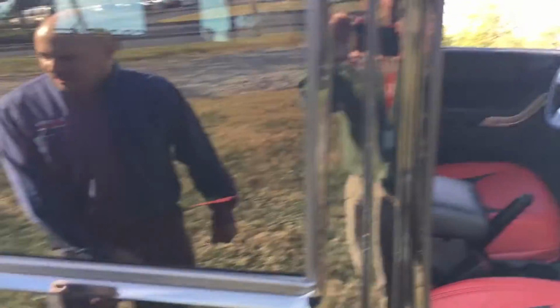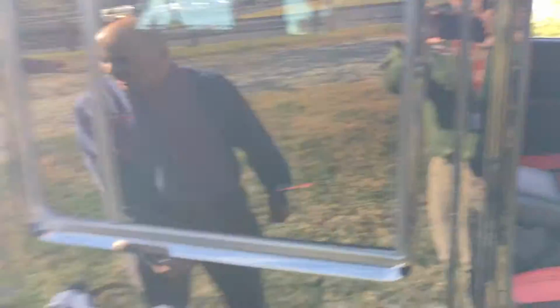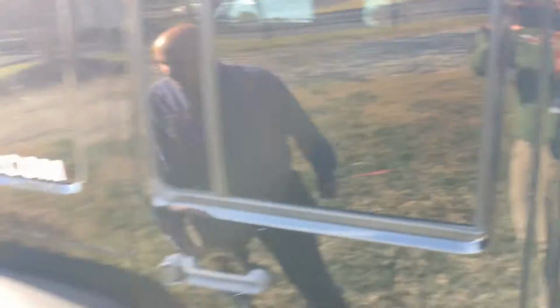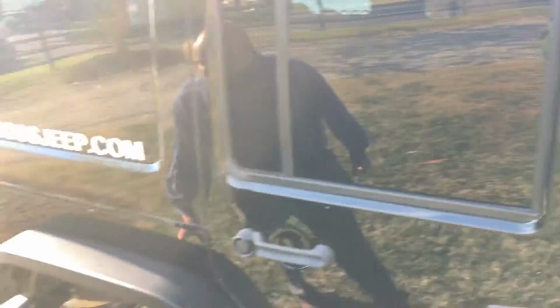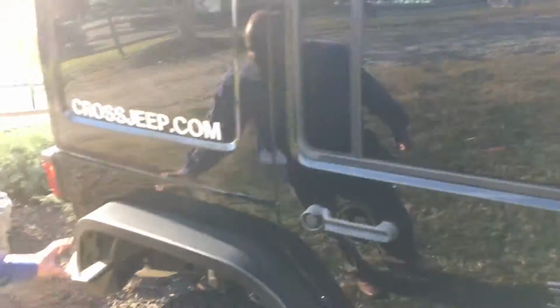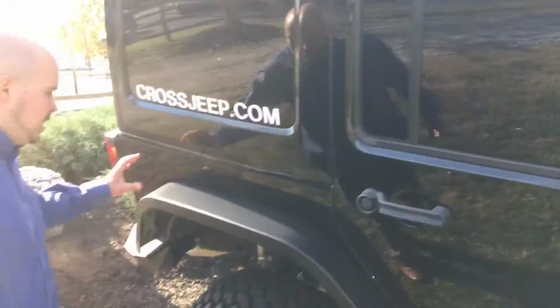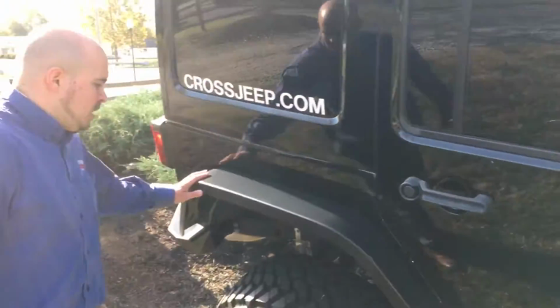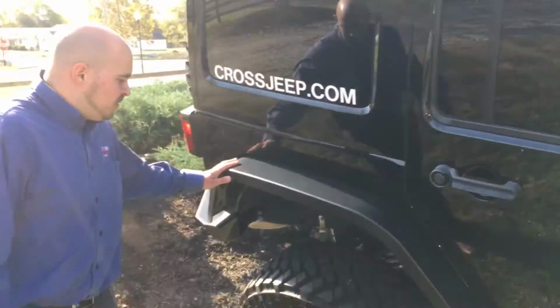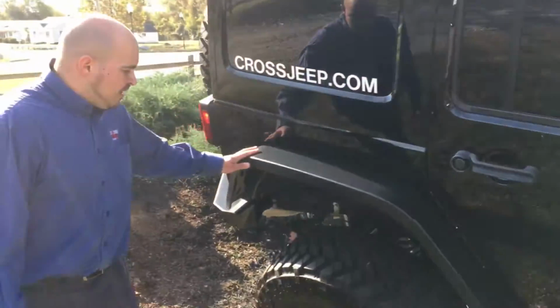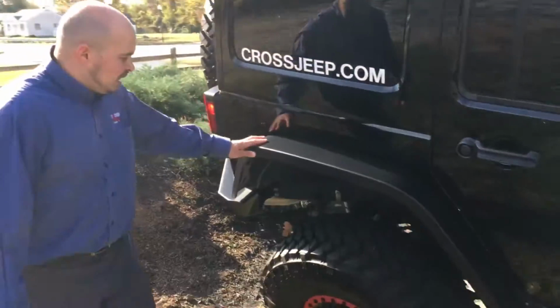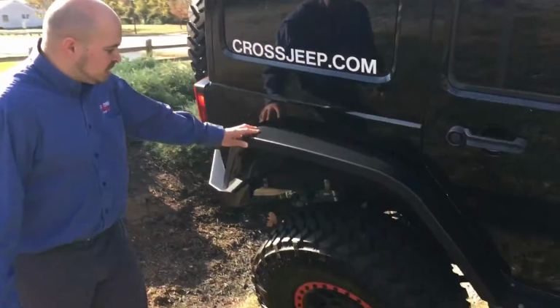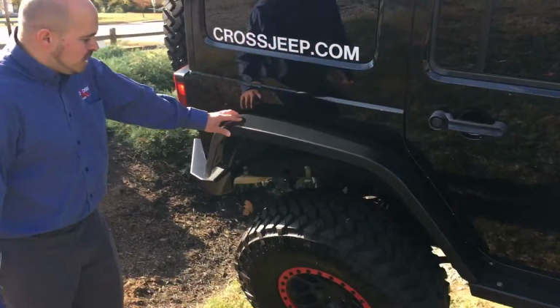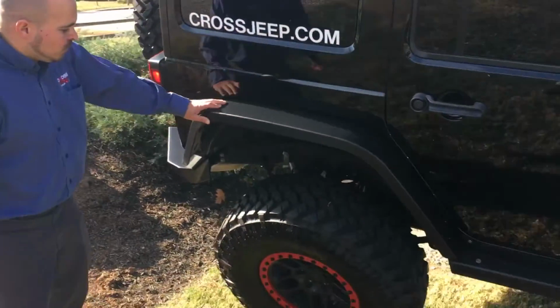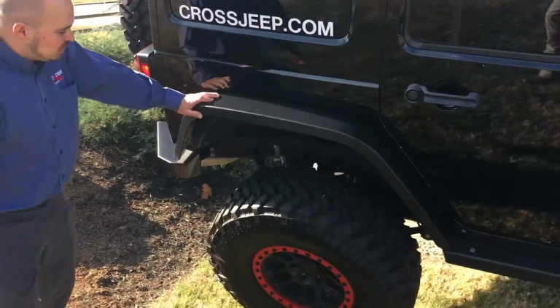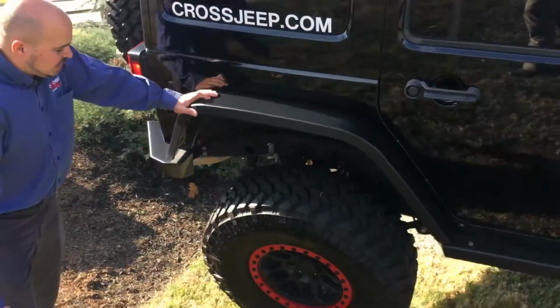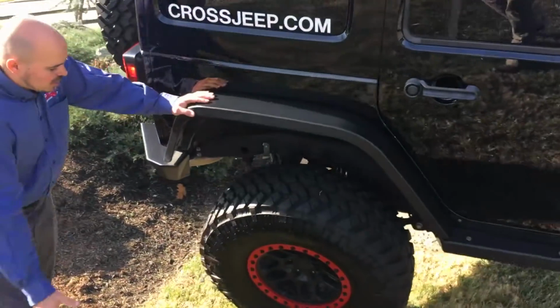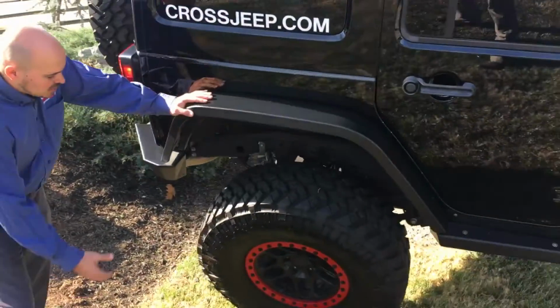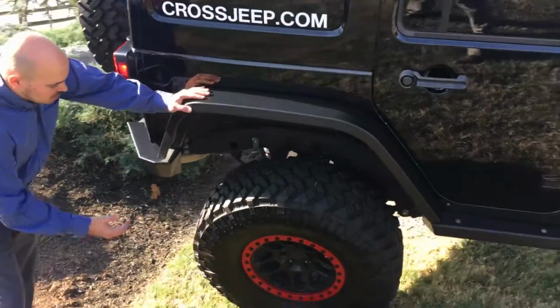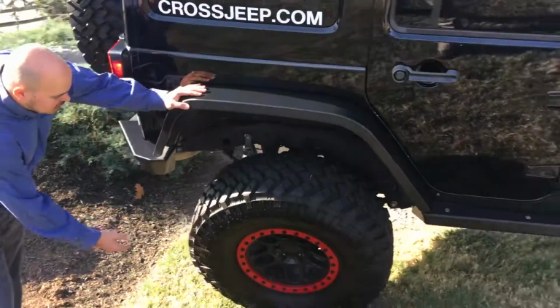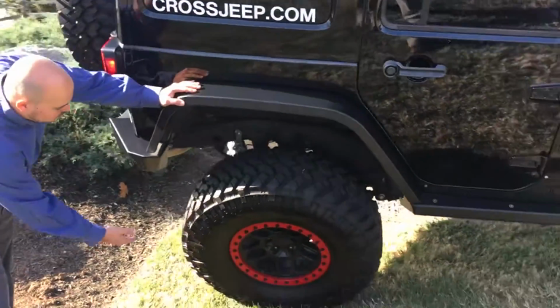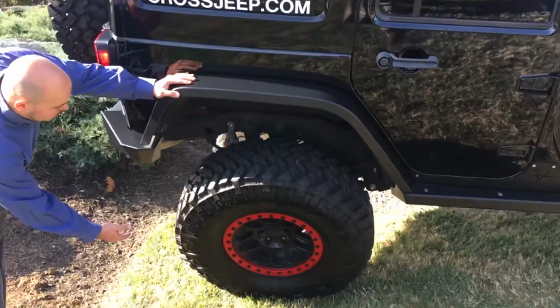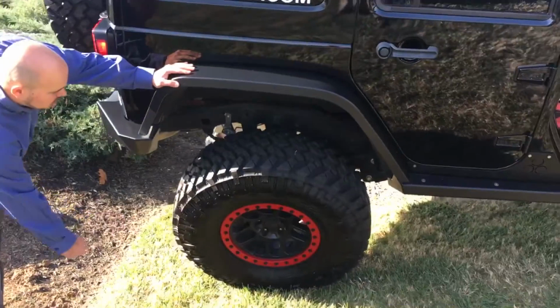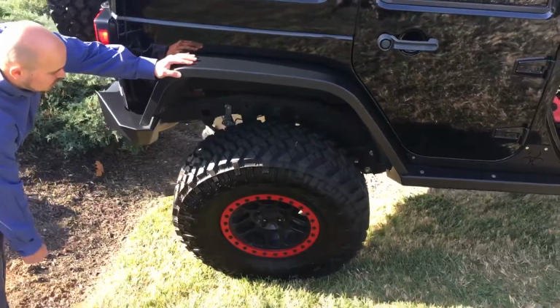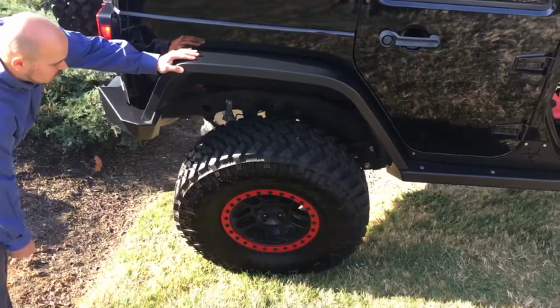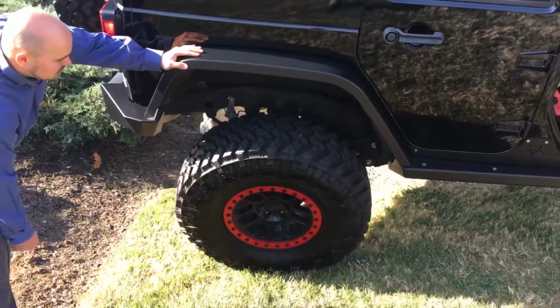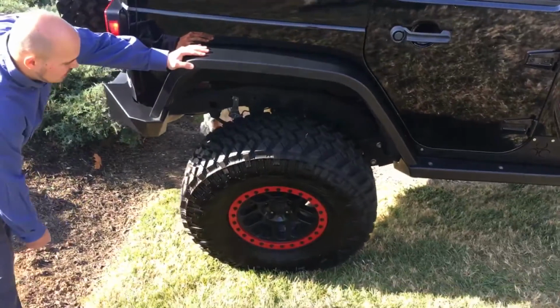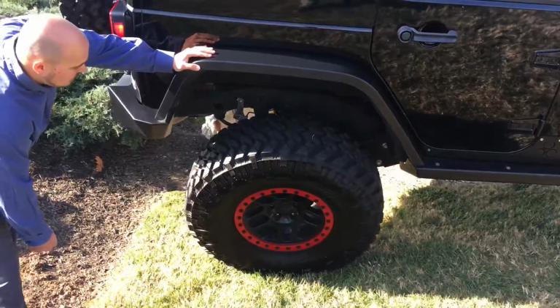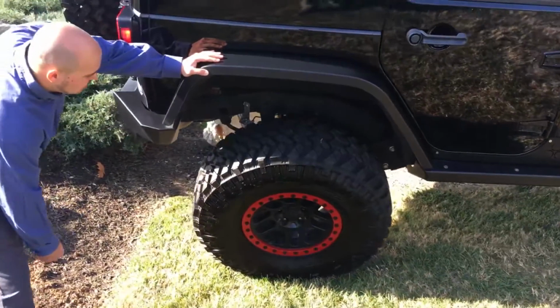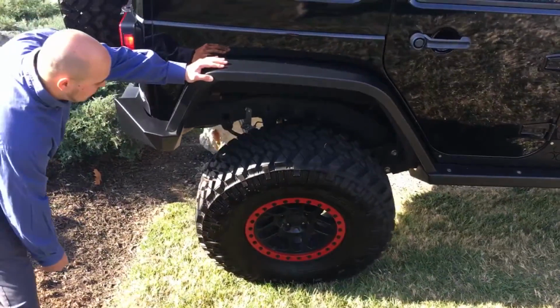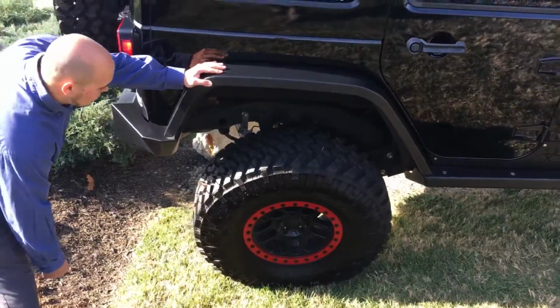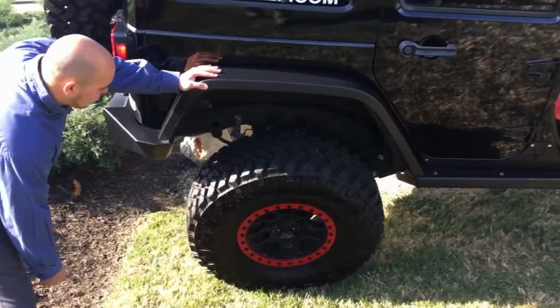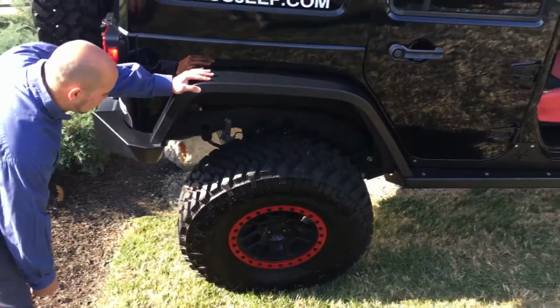Along the back of this Jeep here, we've got it flexed out. You can really see the articulation performance you're getting from this AEV suspension lift.